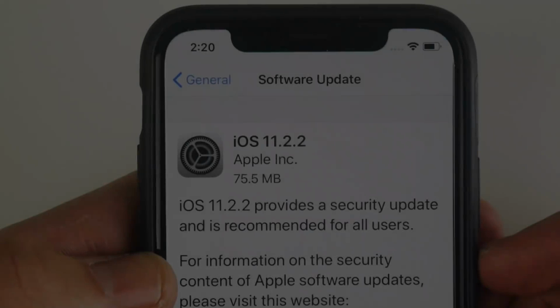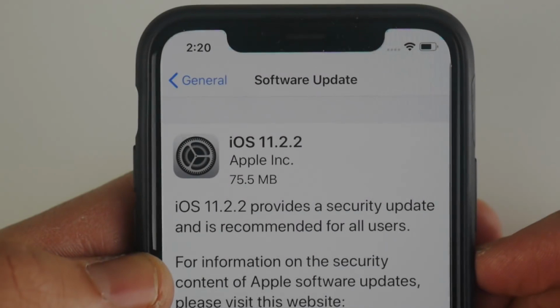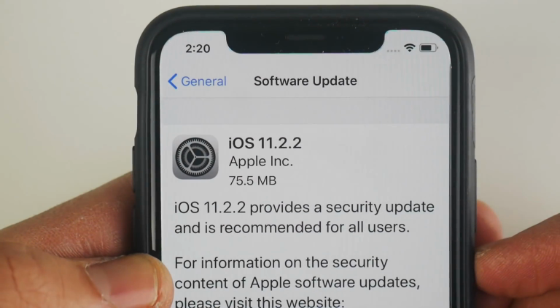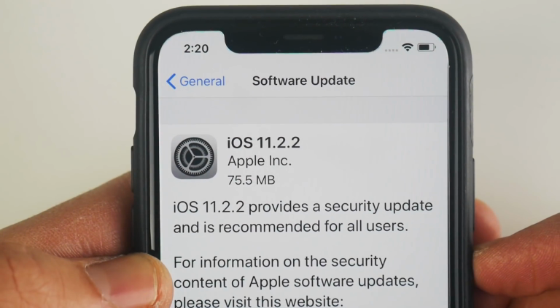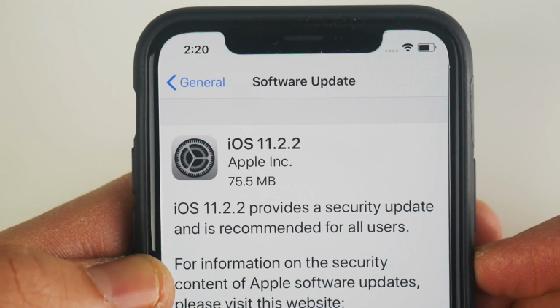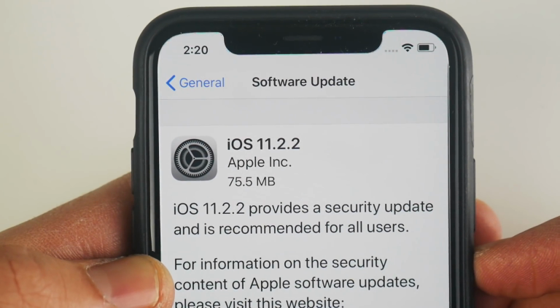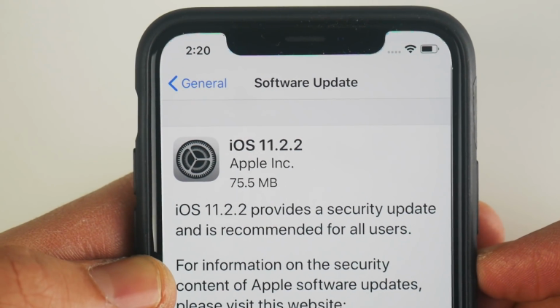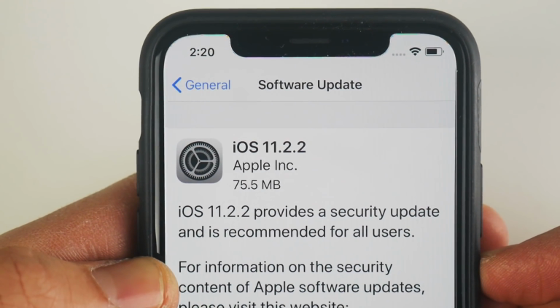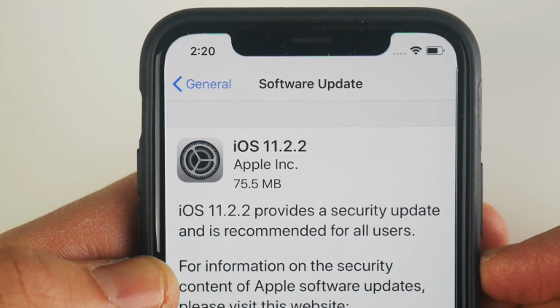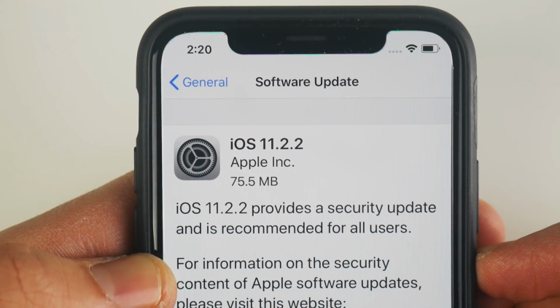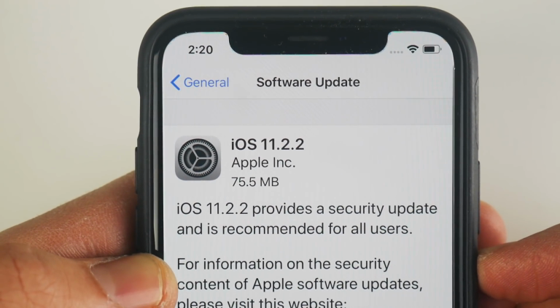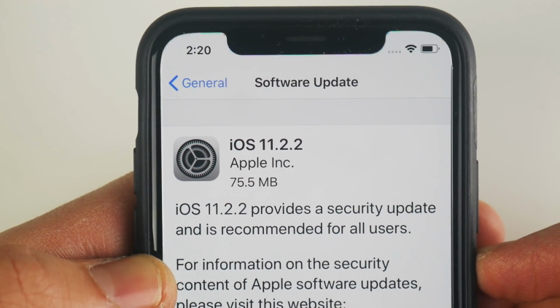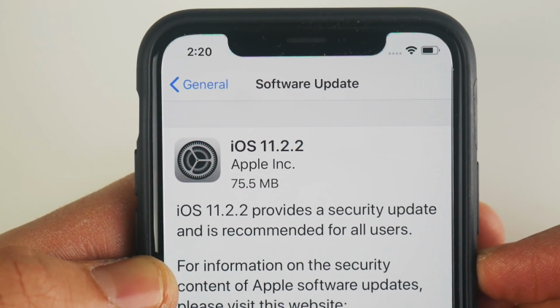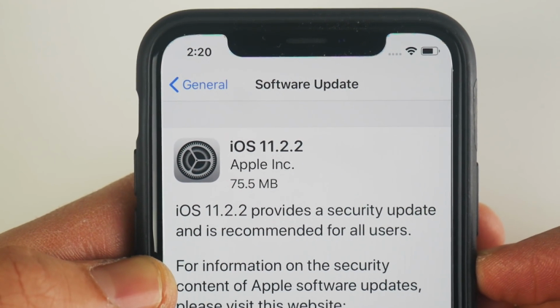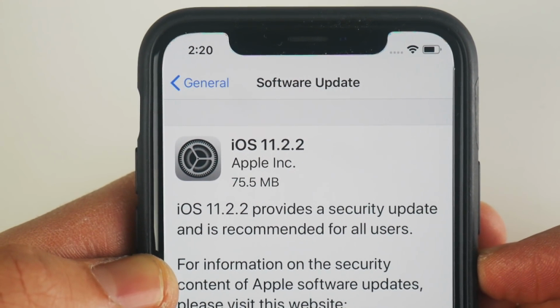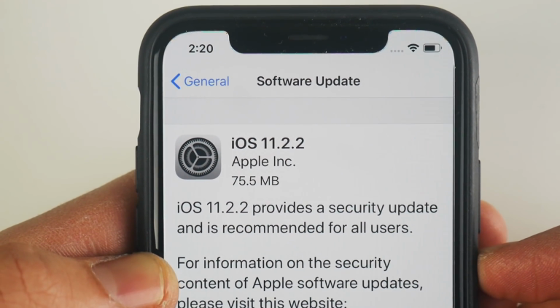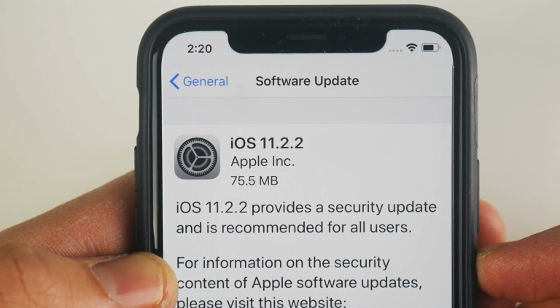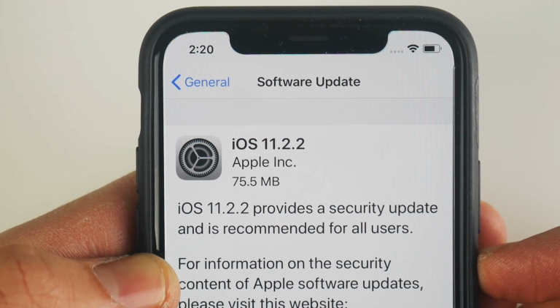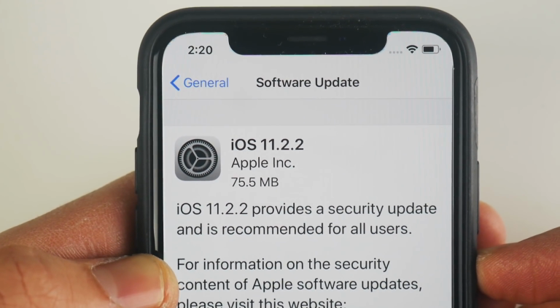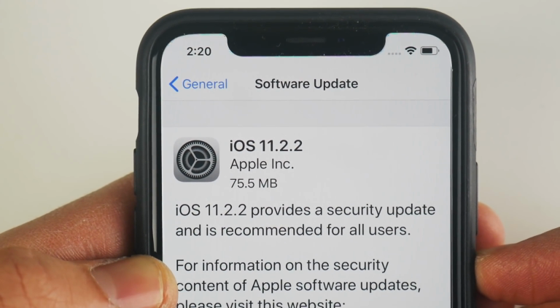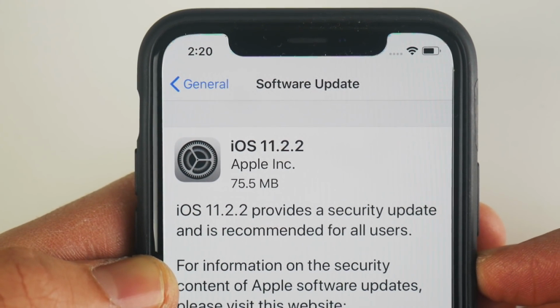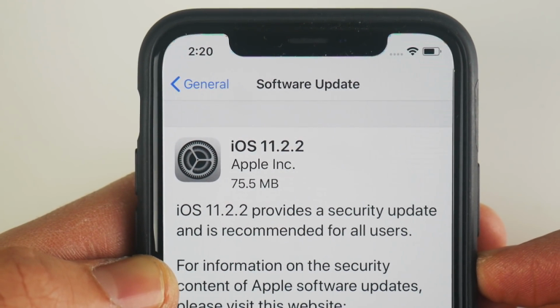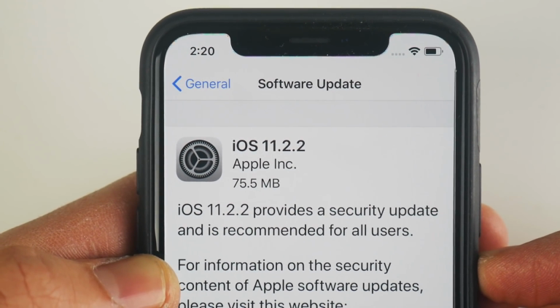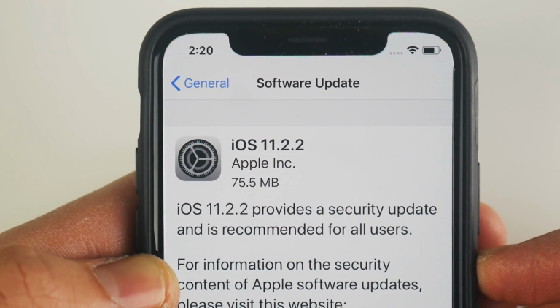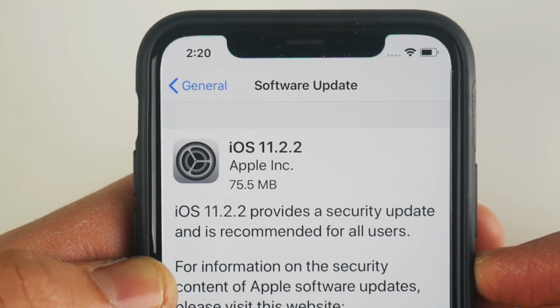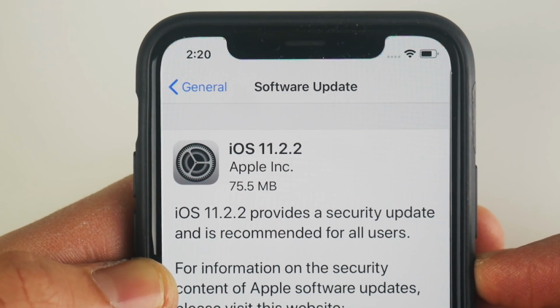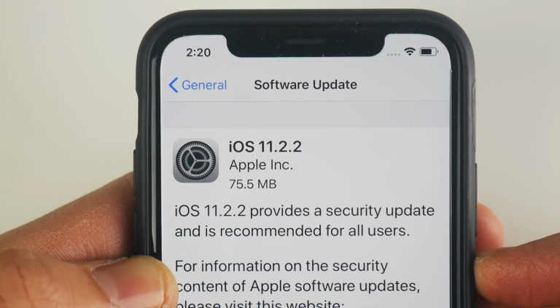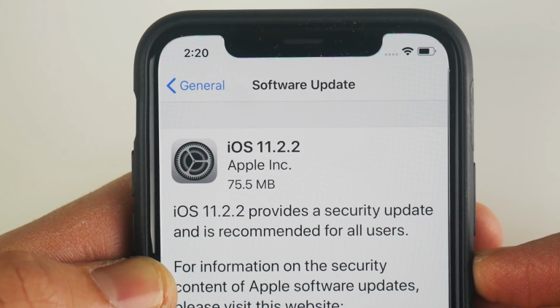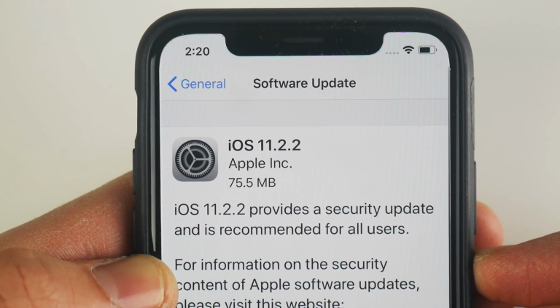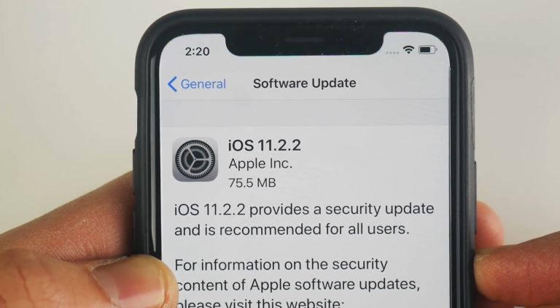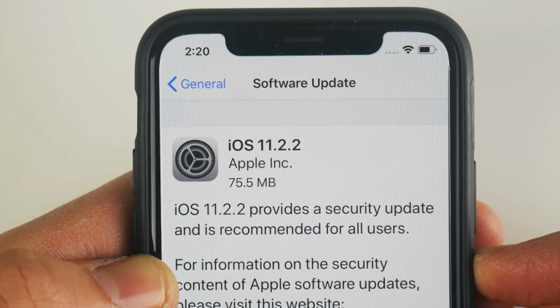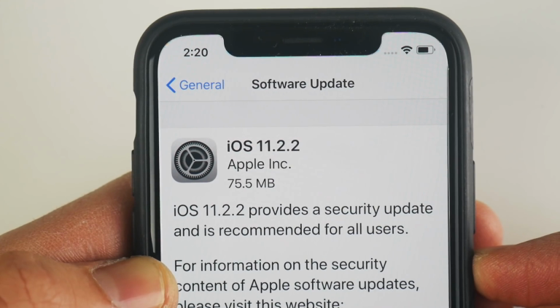iOS 11.2.2 has been released and yes, you should download it. Let's find out what it's all about.